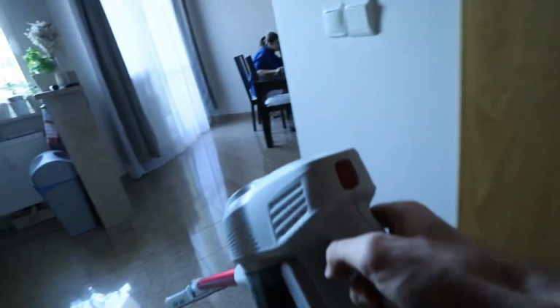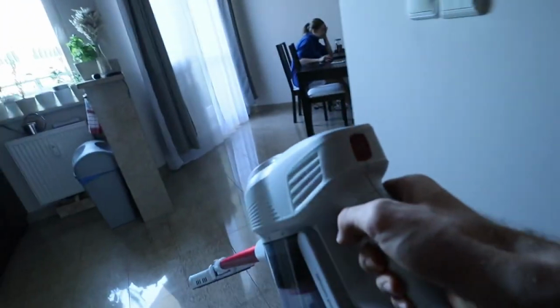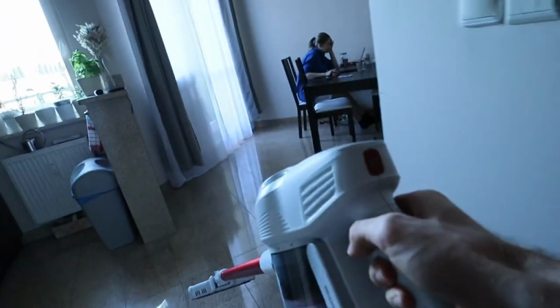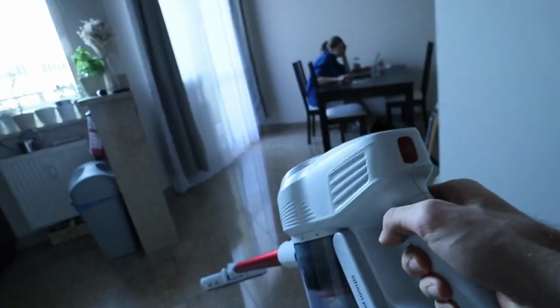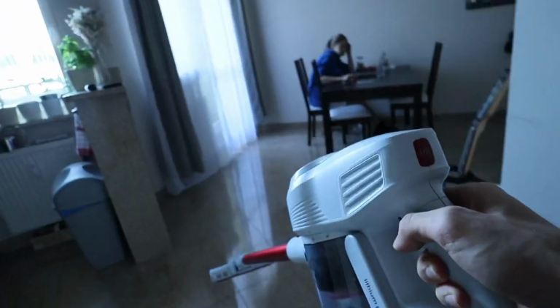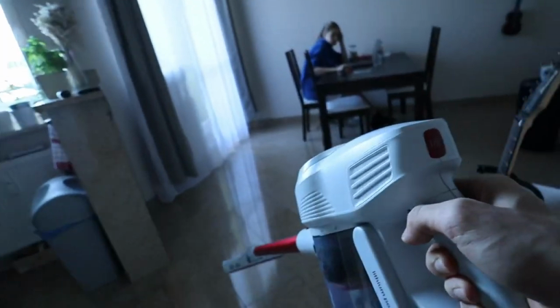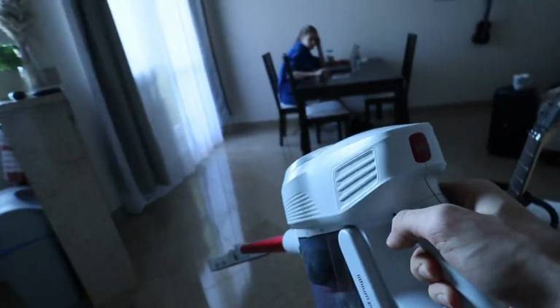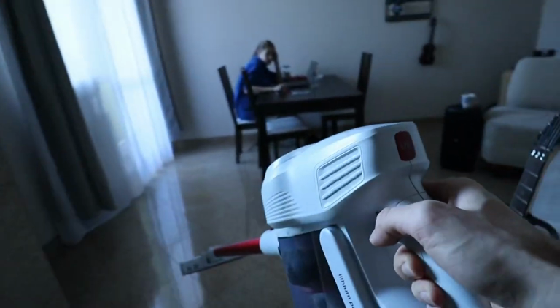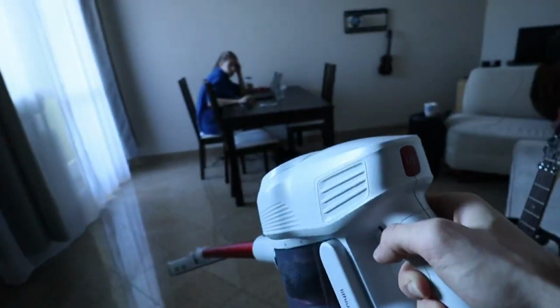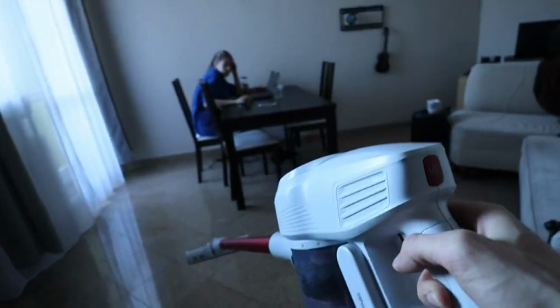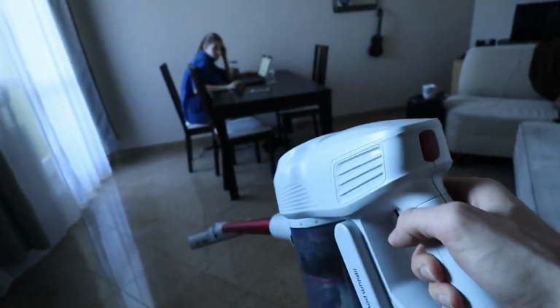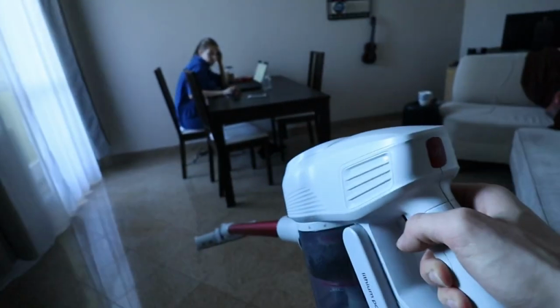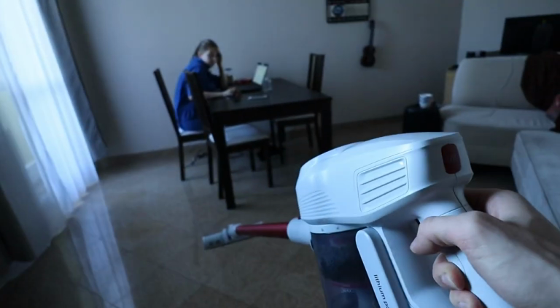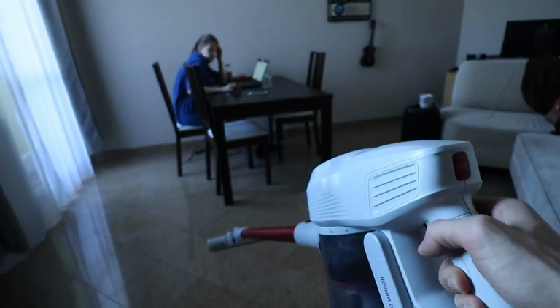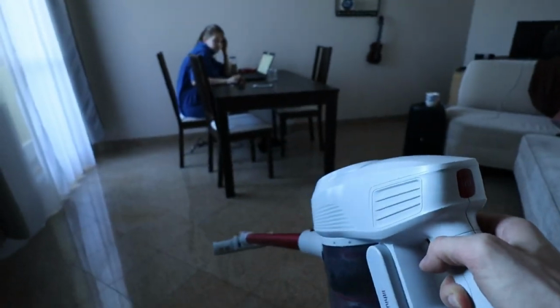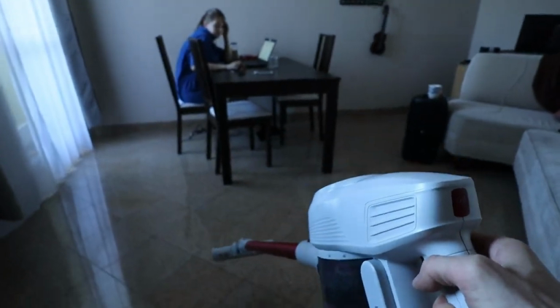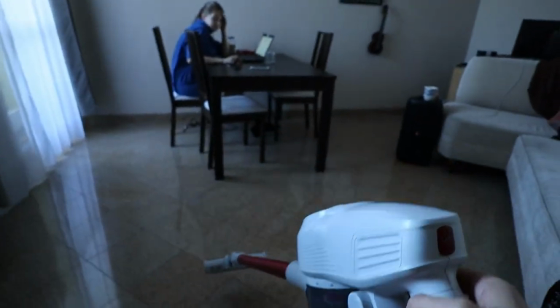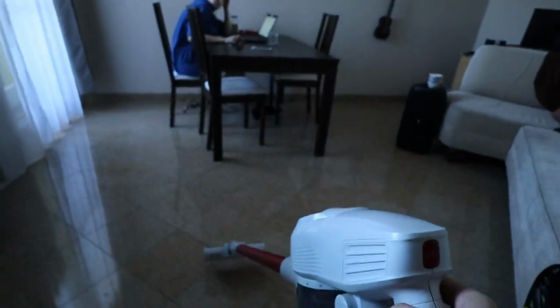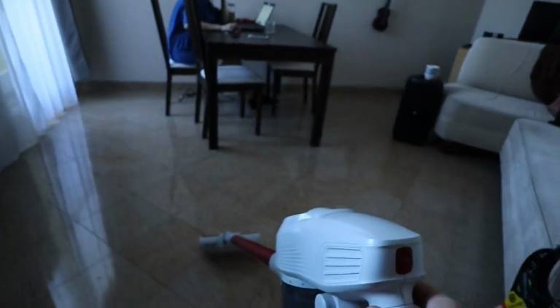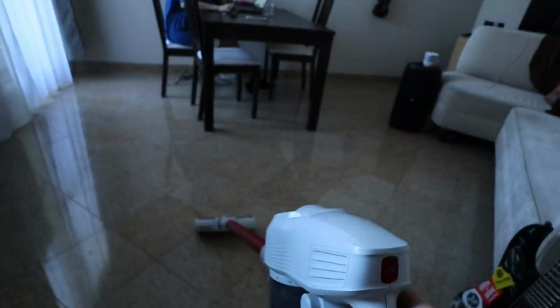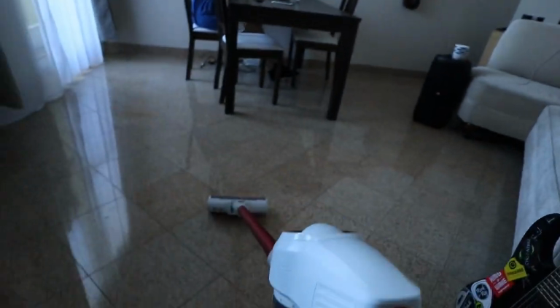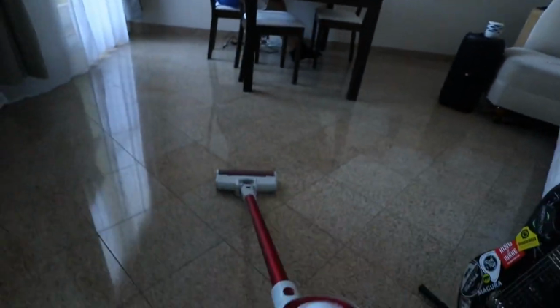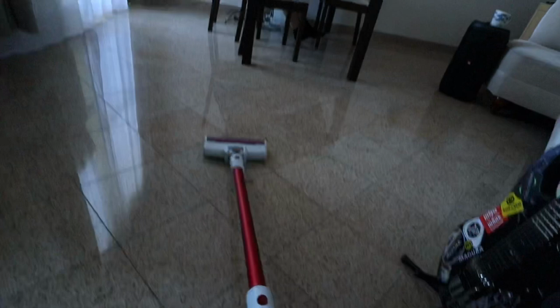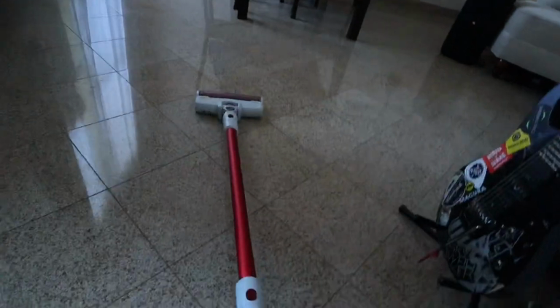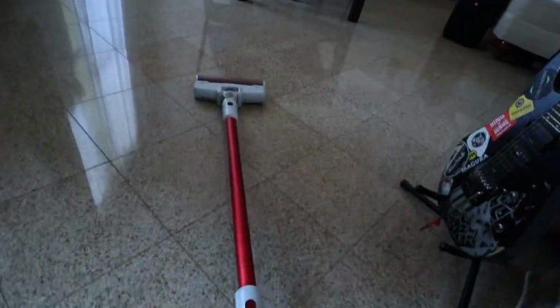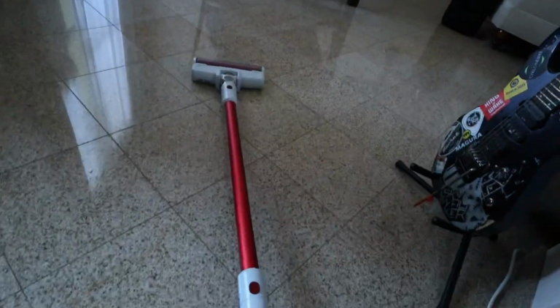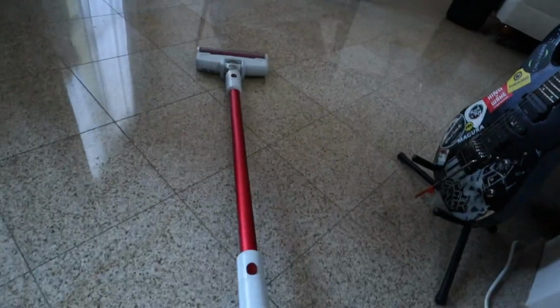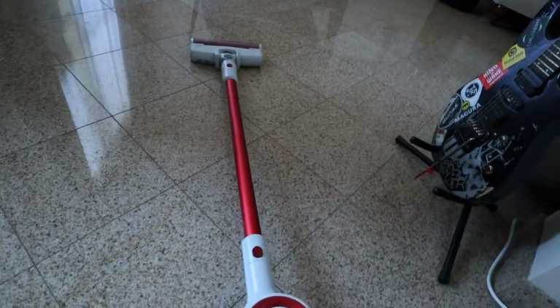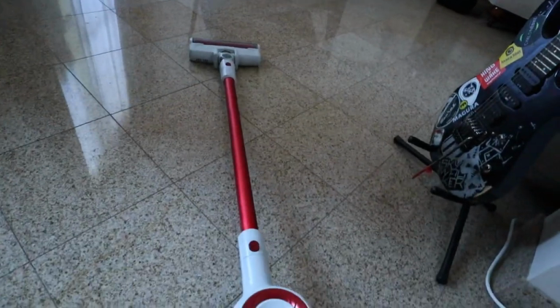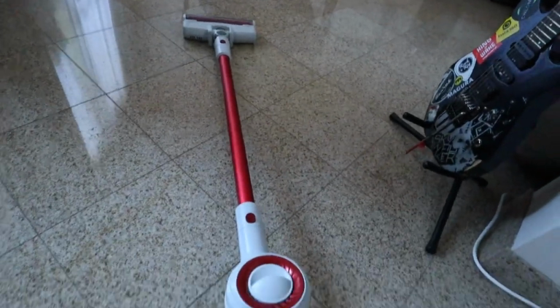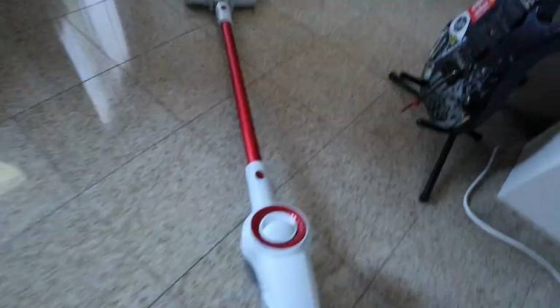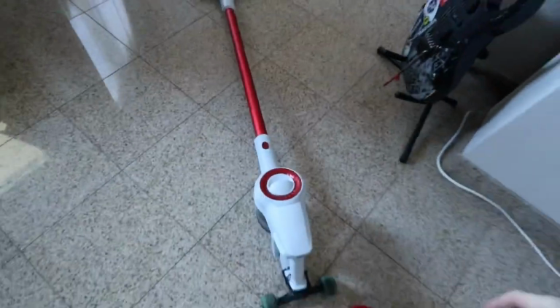Hey babe, I made the first rolling vacuum.